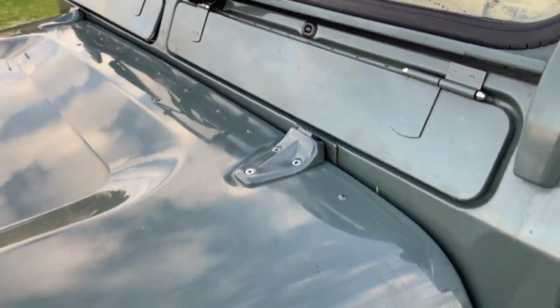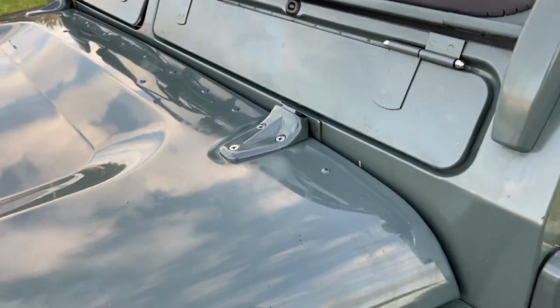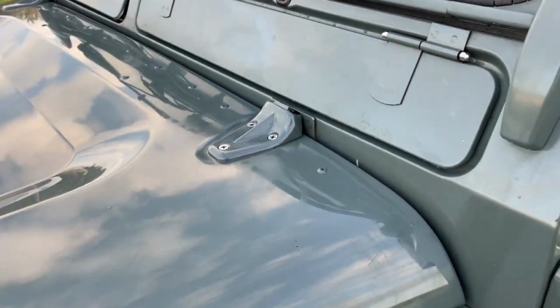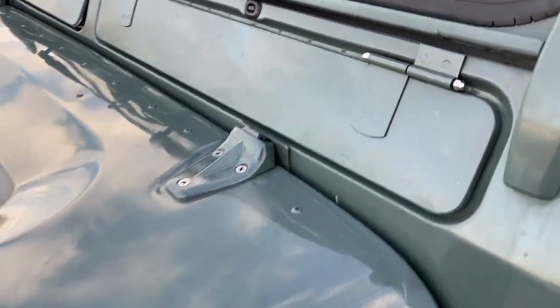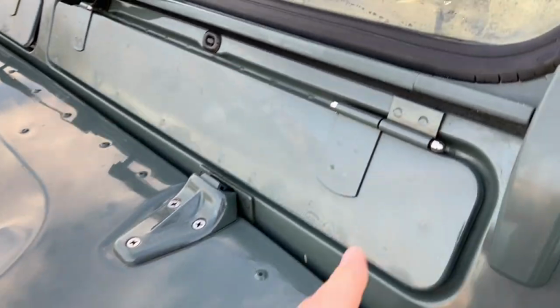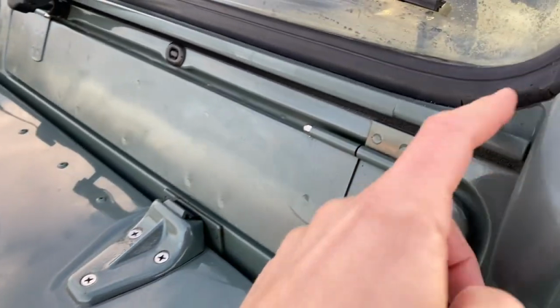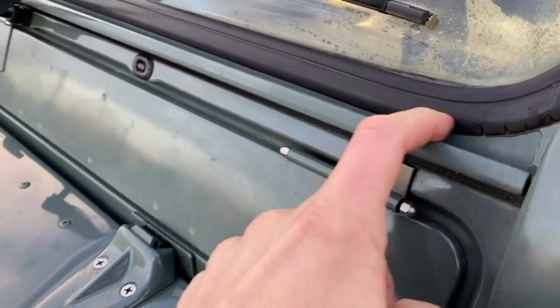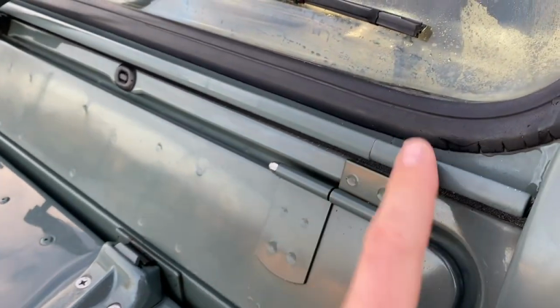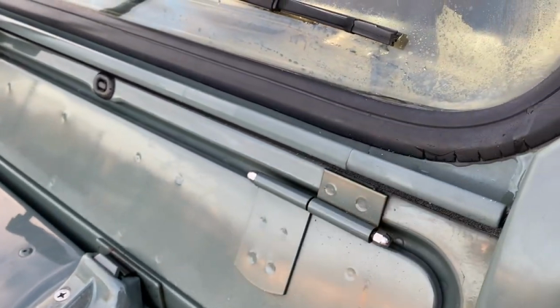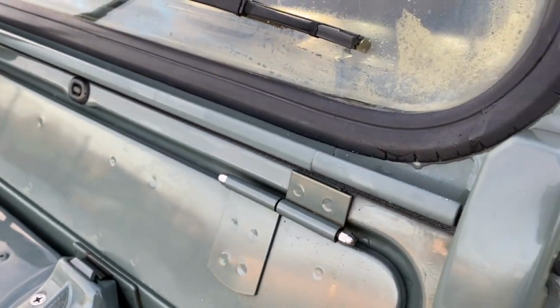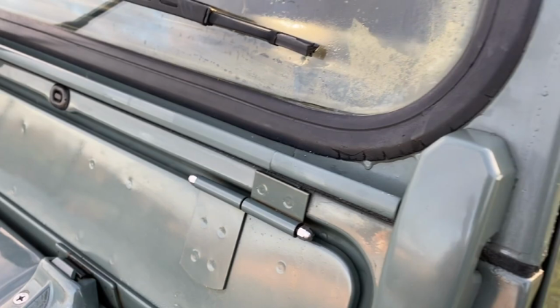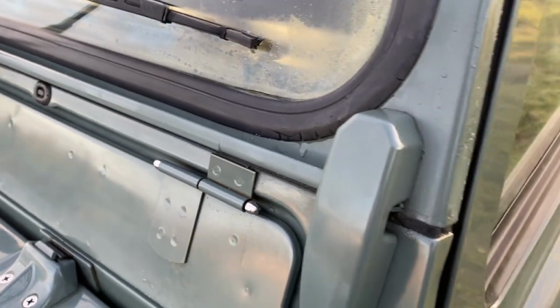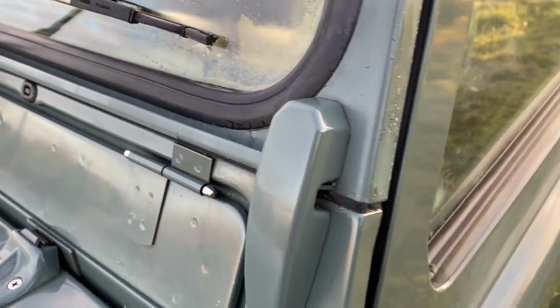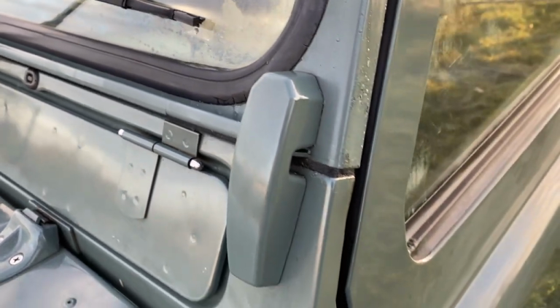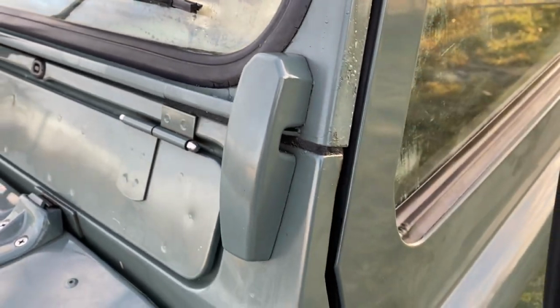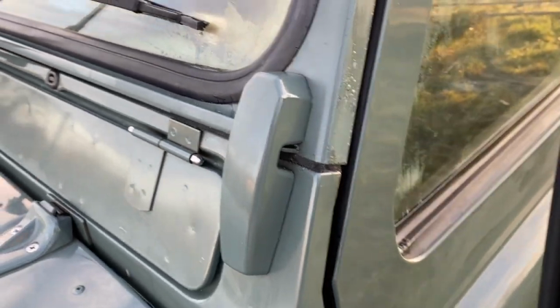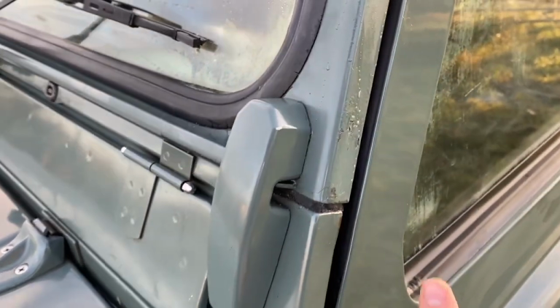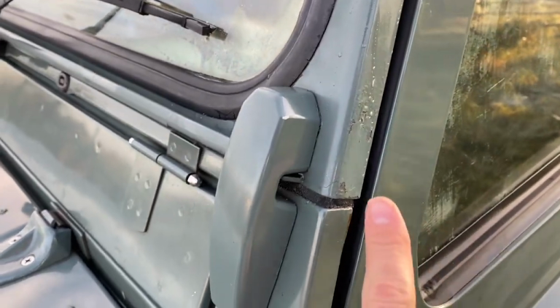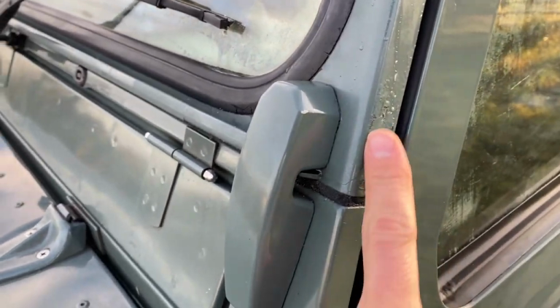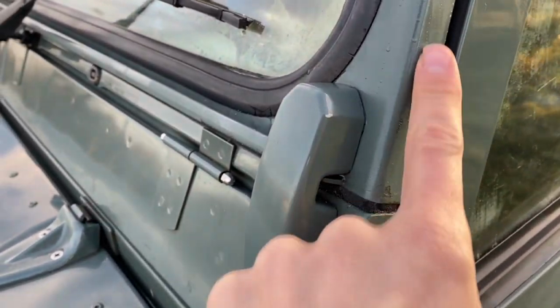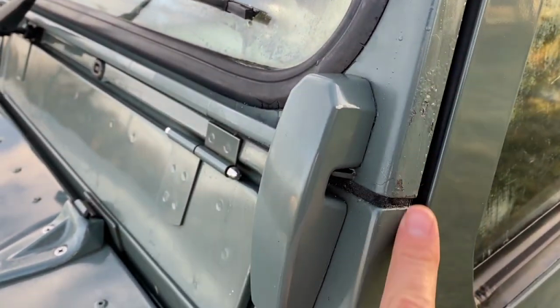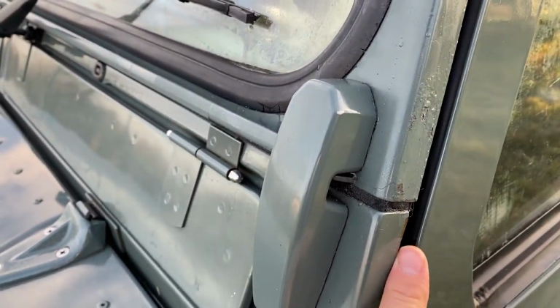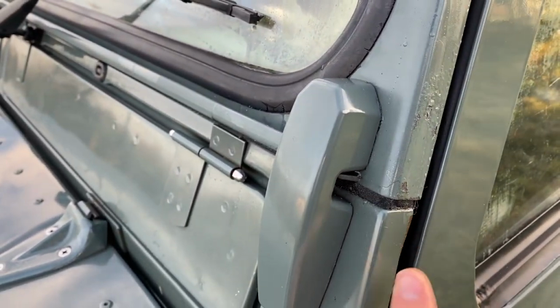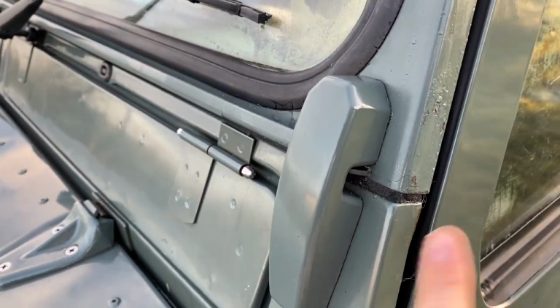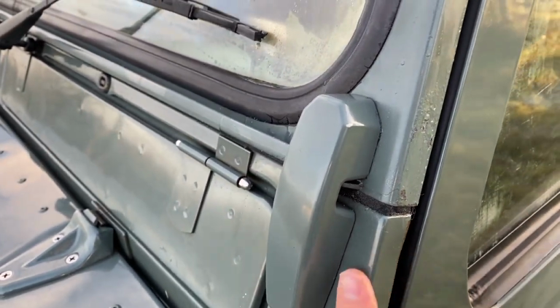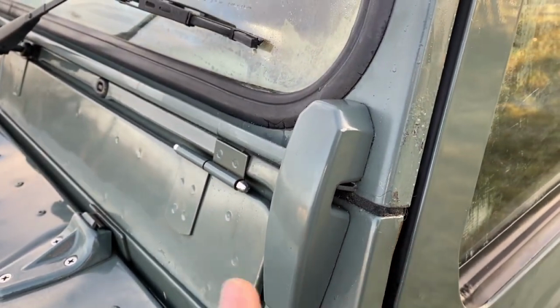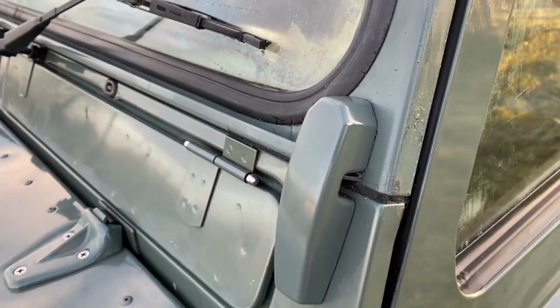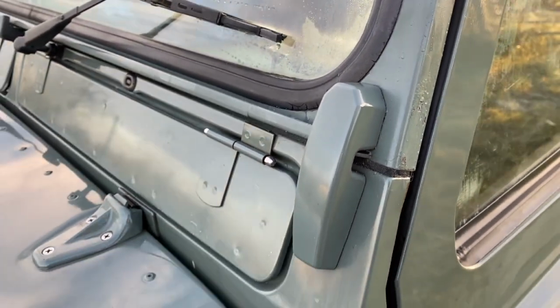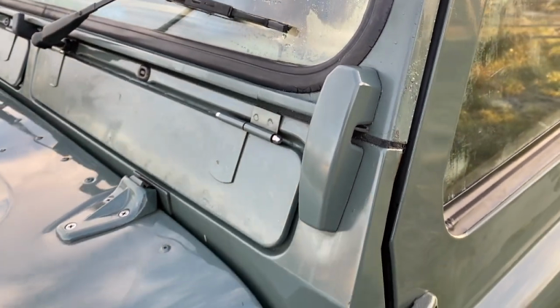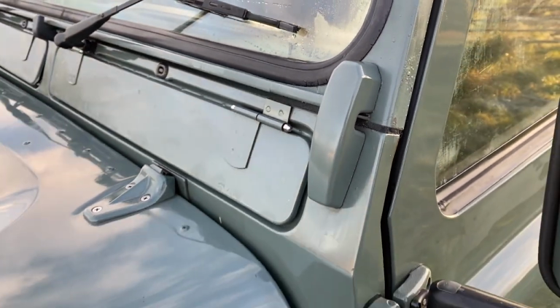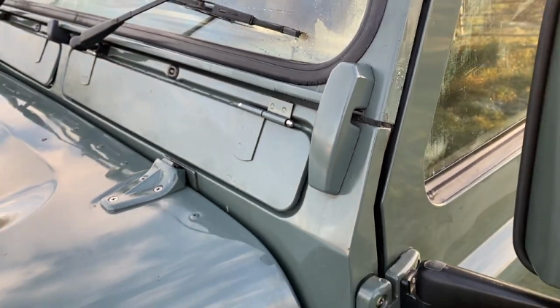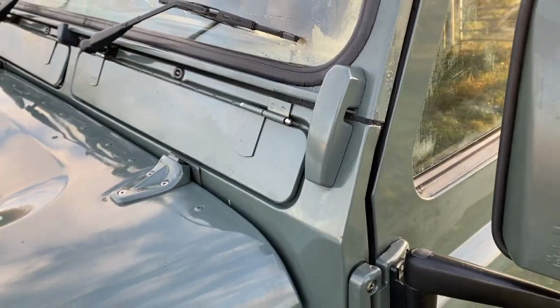There are a few things that still need doing around here — you can see the windscreen seal and there's a small amount of corrosion happening on the front bulkhead that needs sorting.